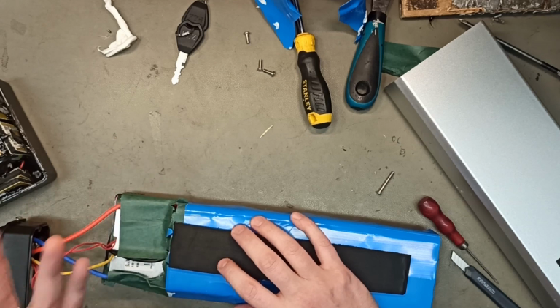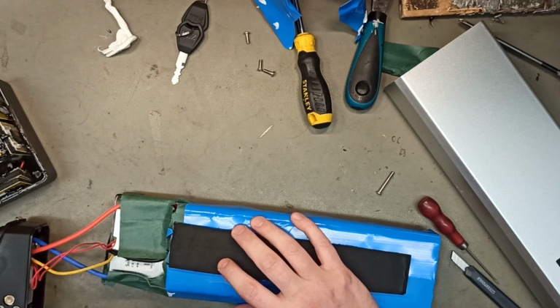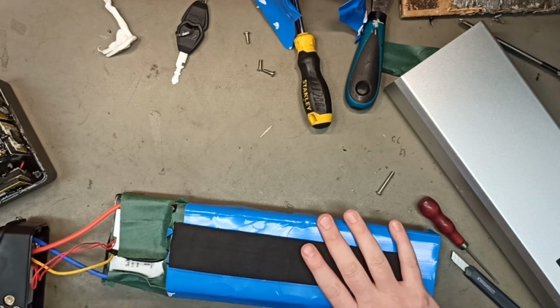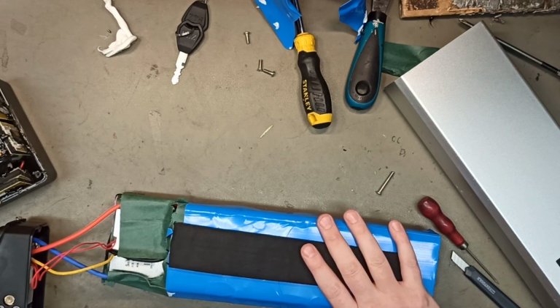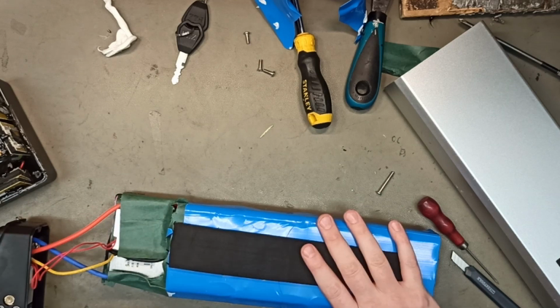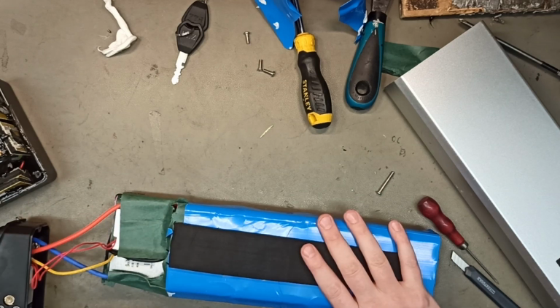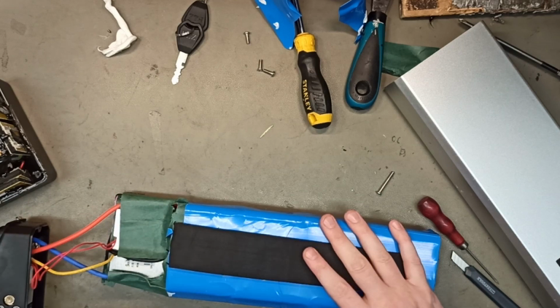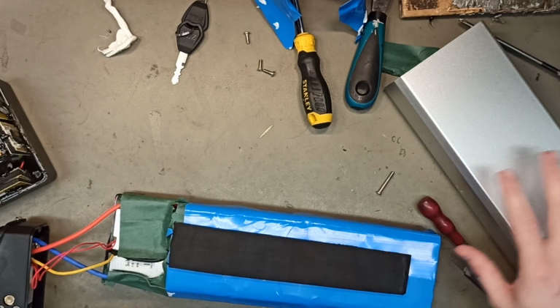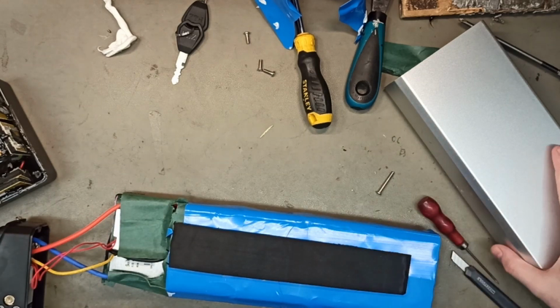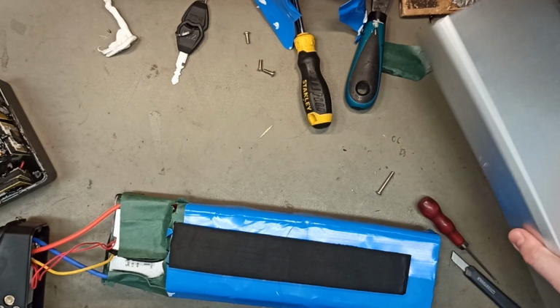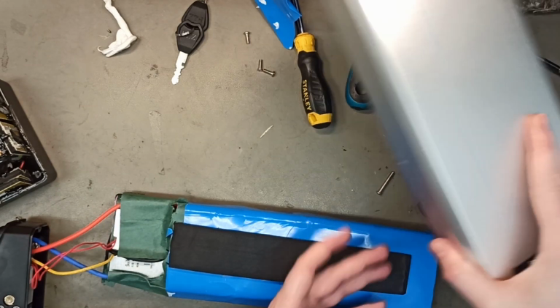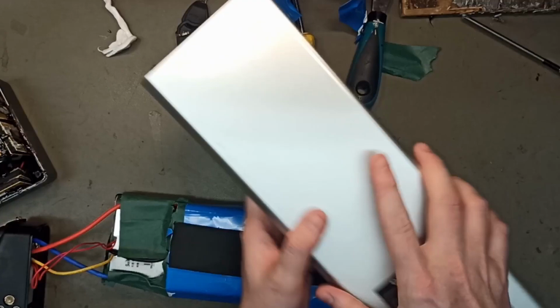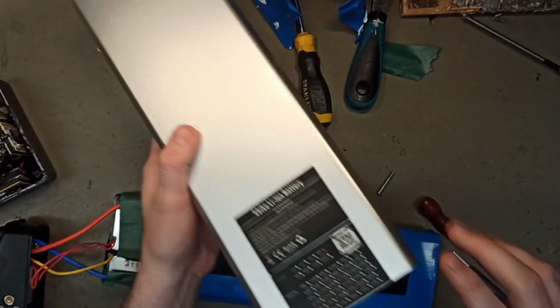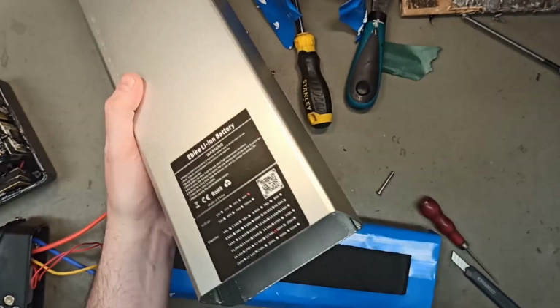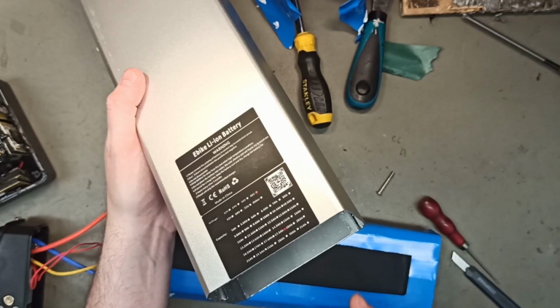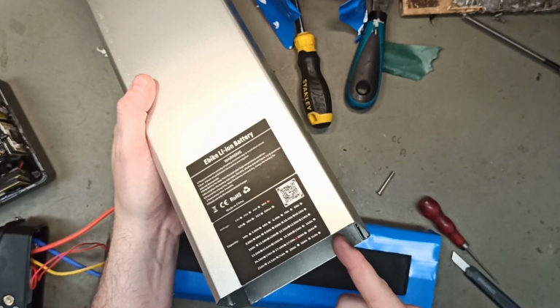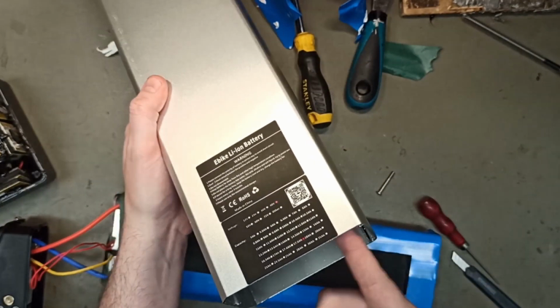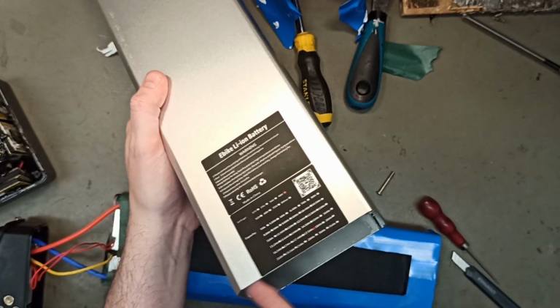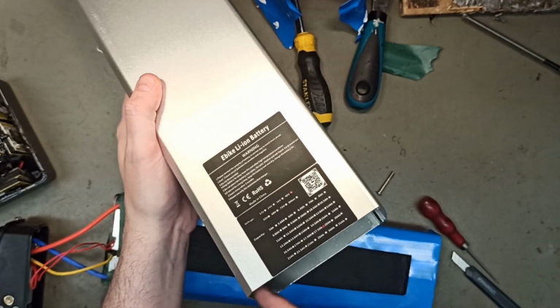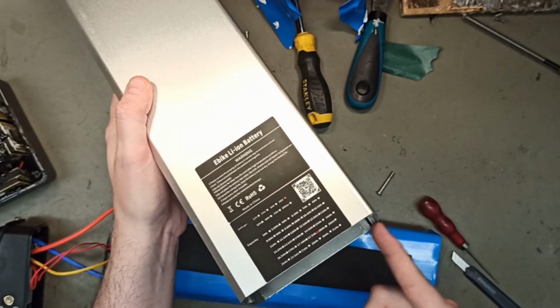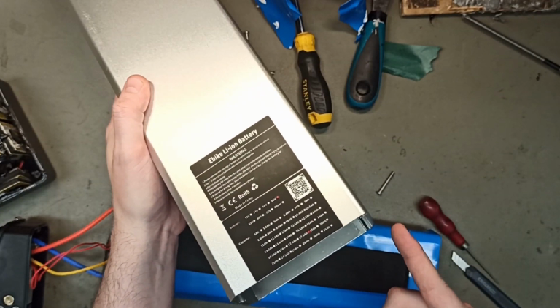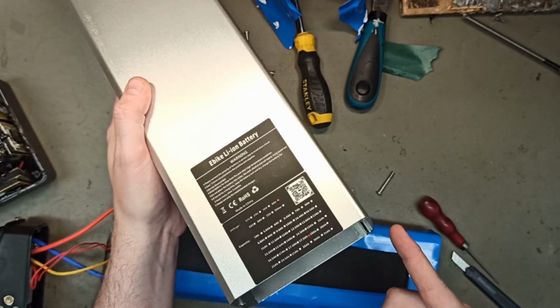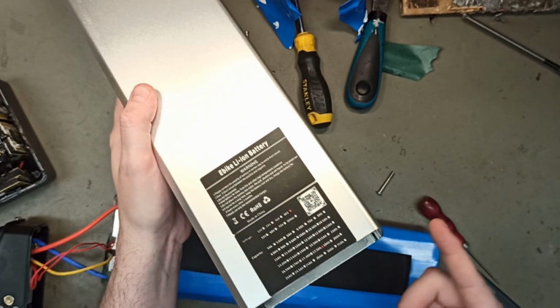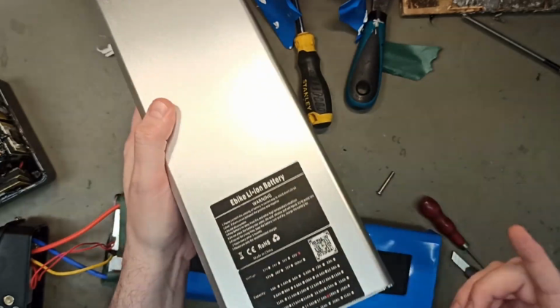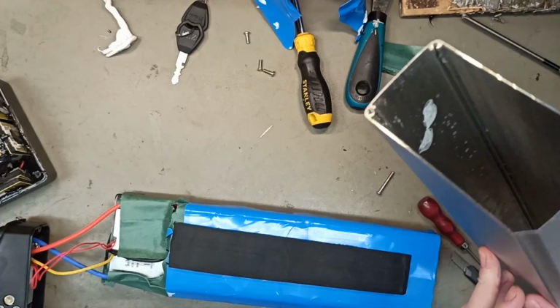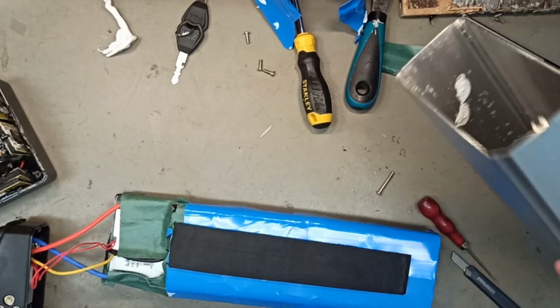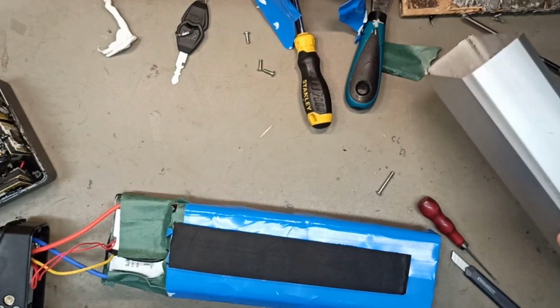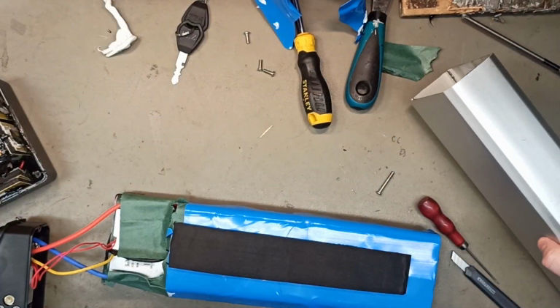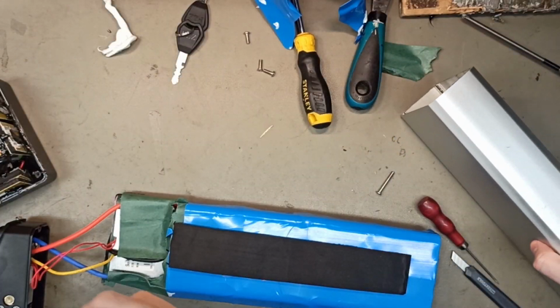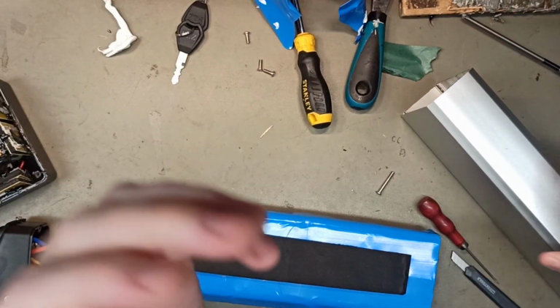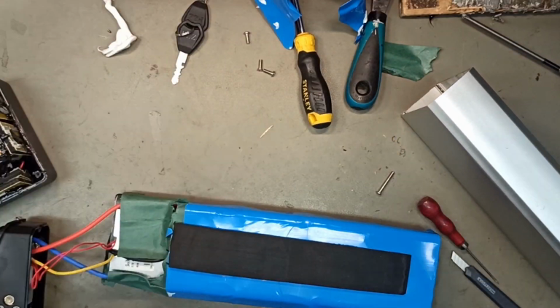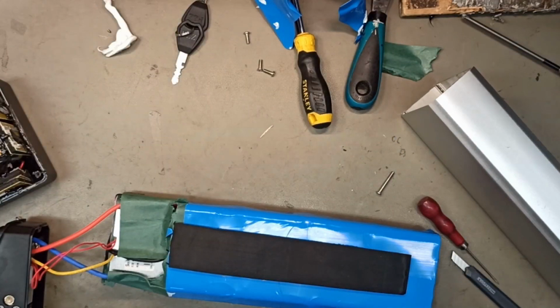So this I can recommend. I would probably add some silicone over here as well, but otherwise it's a really good battery.